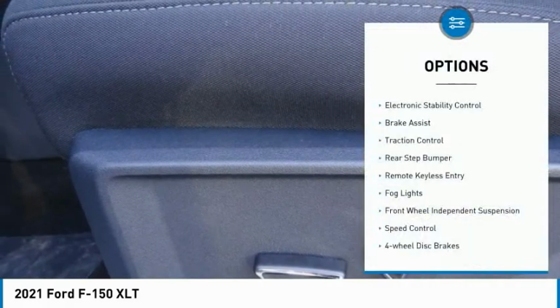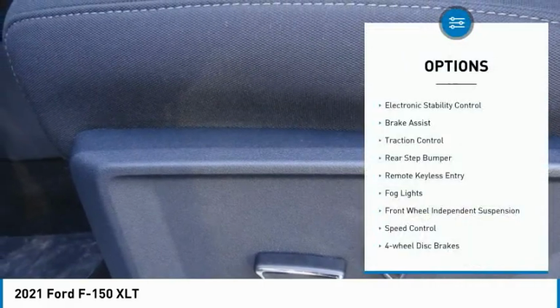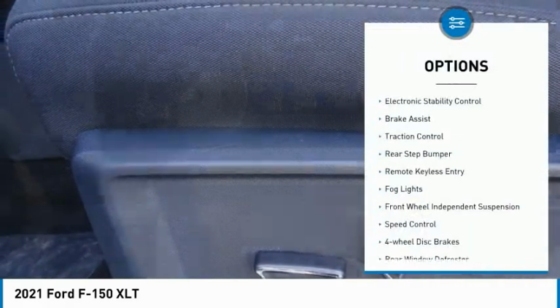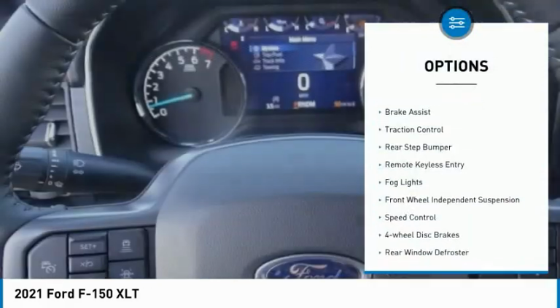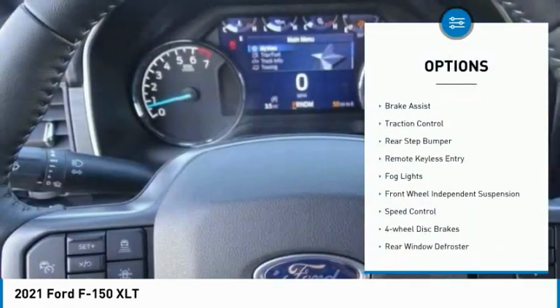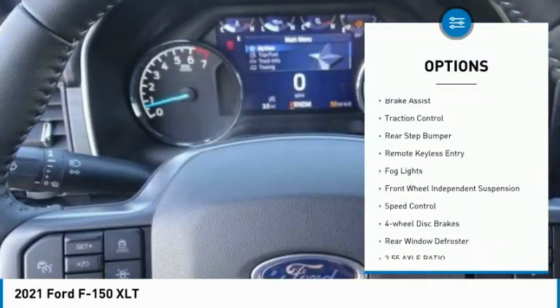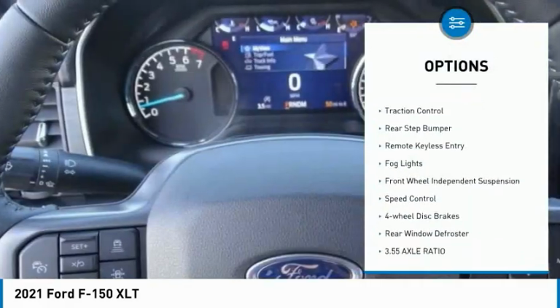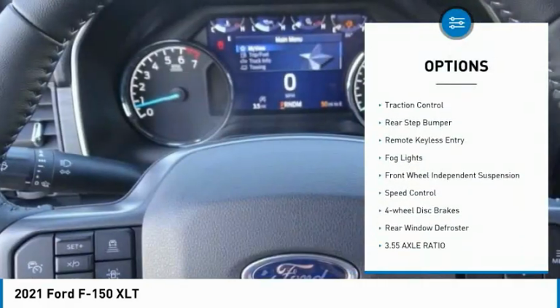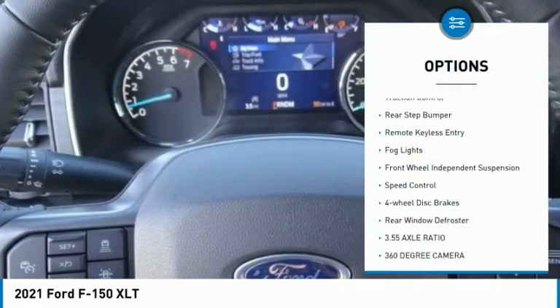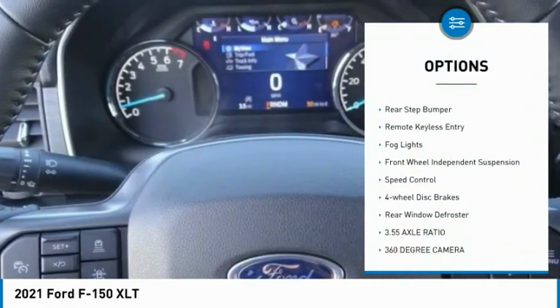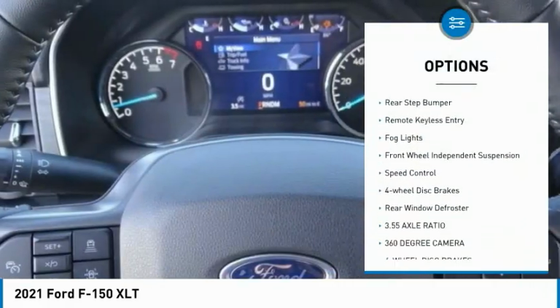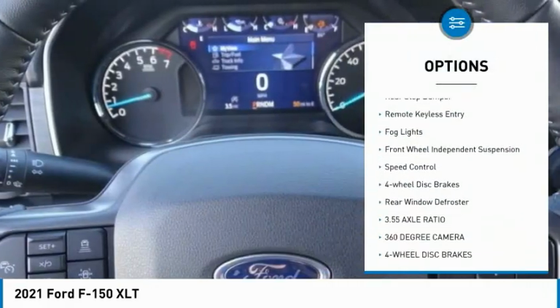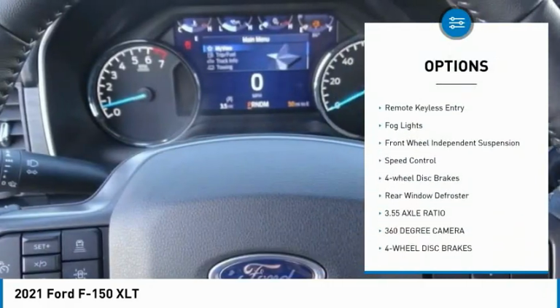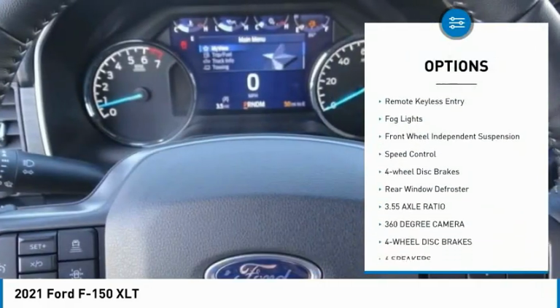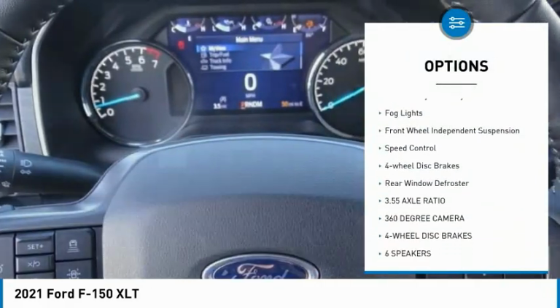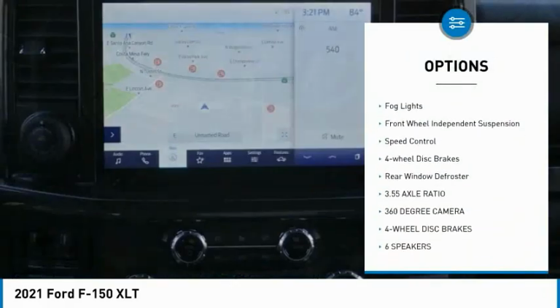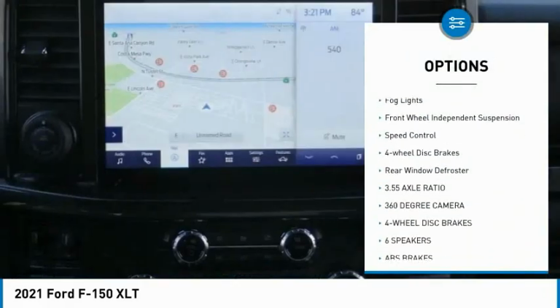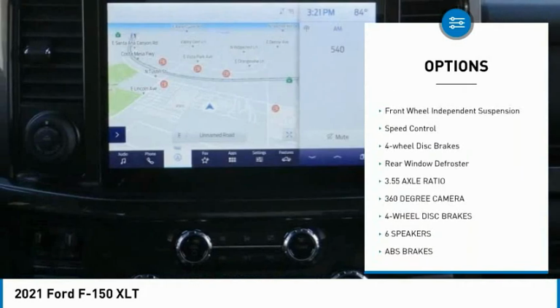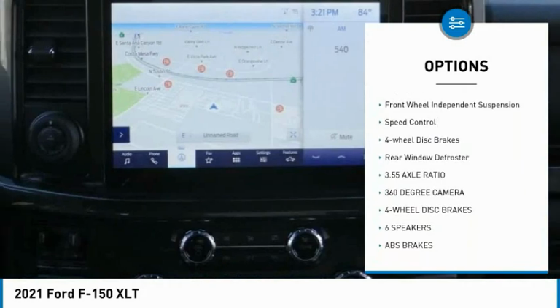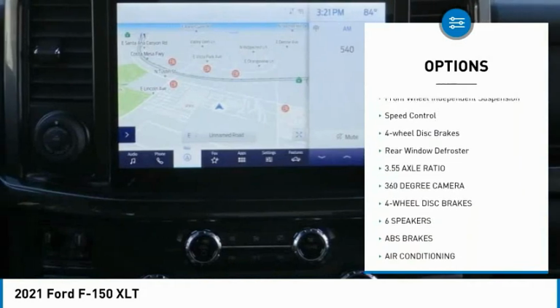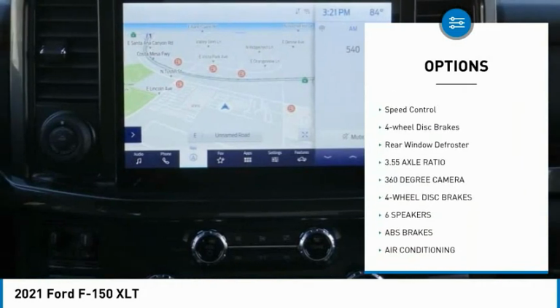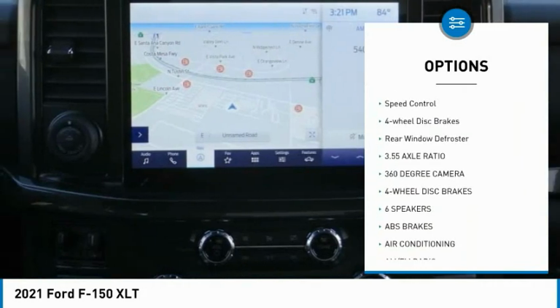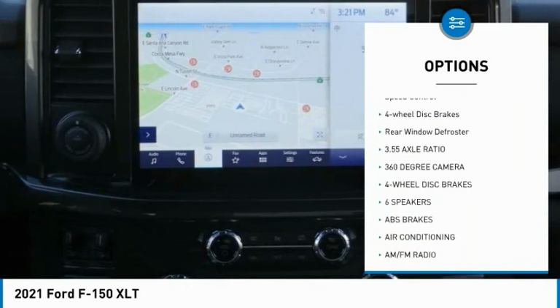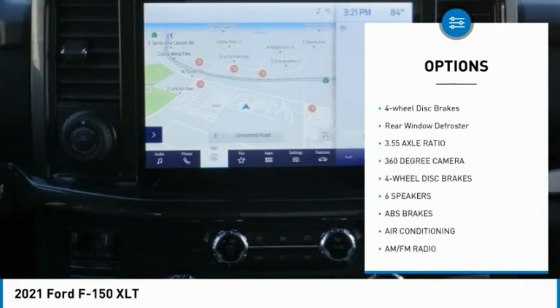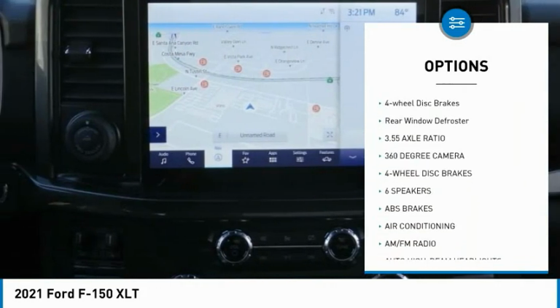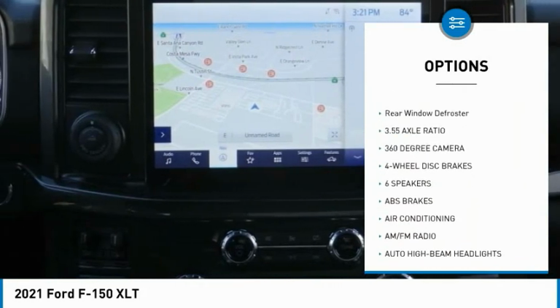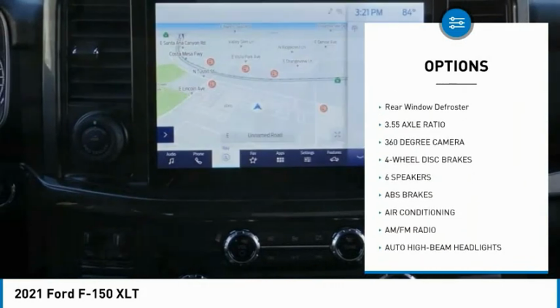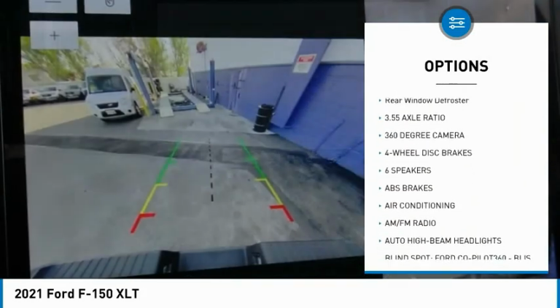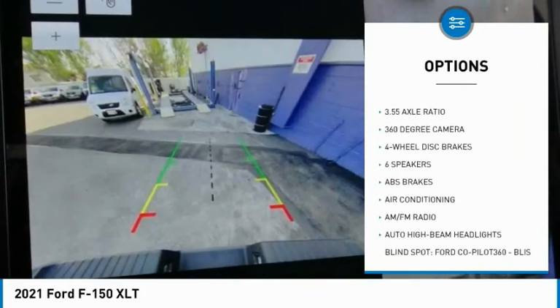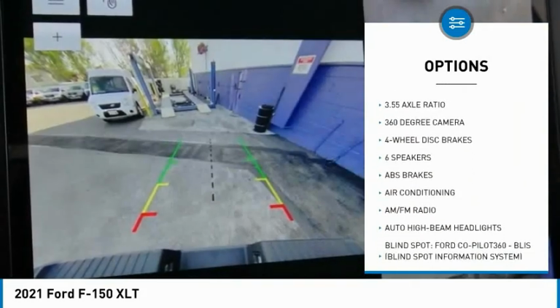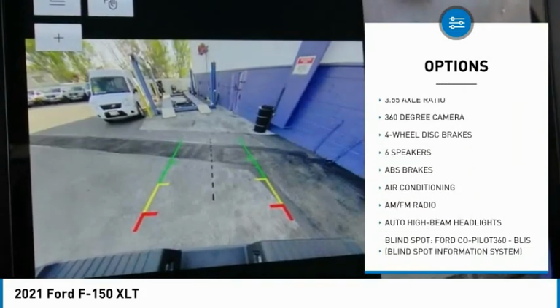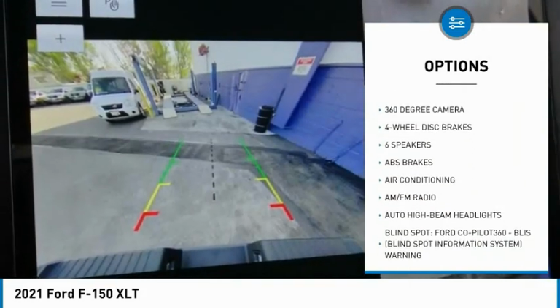Electronic stability control, brake assist, traction control, rear step bumper, remote keyless entry, fog lights.